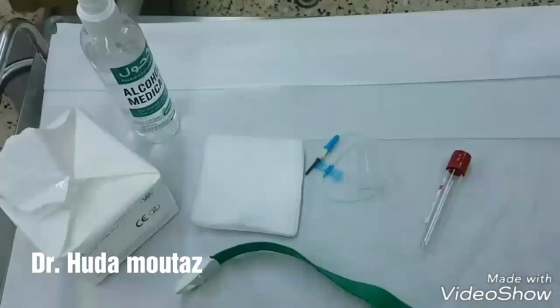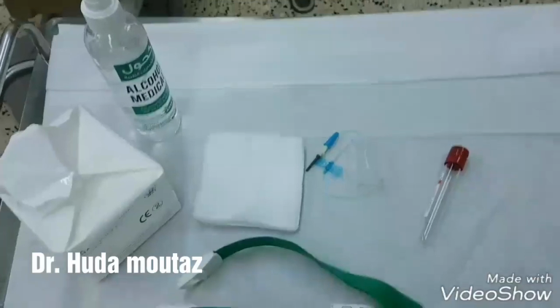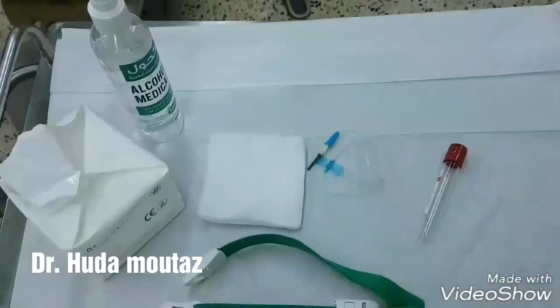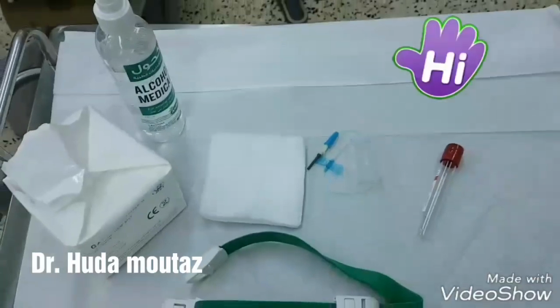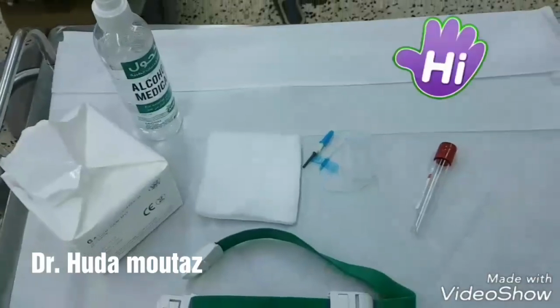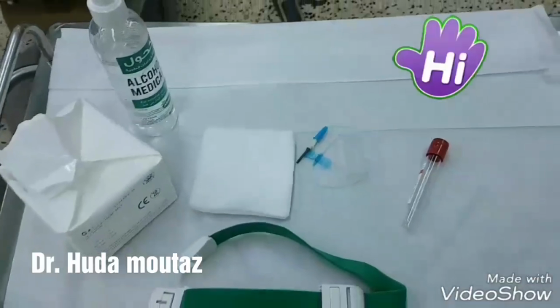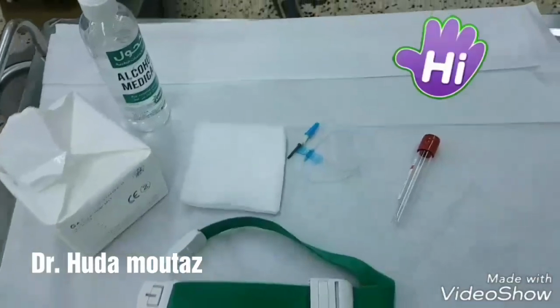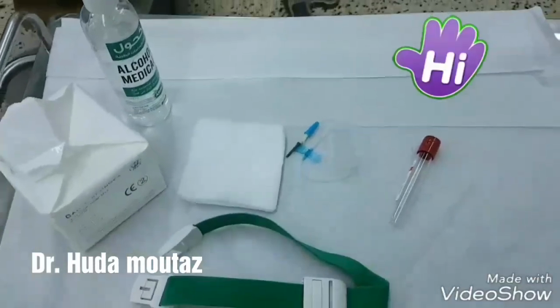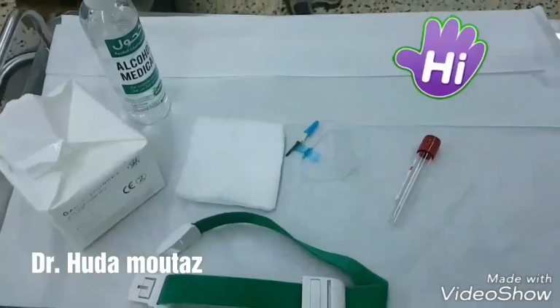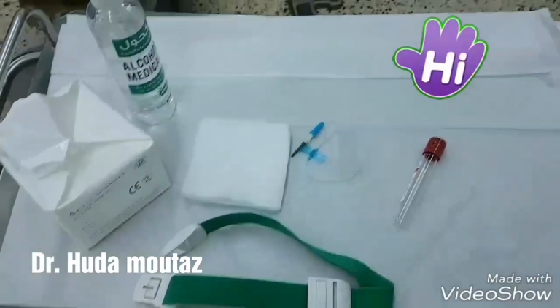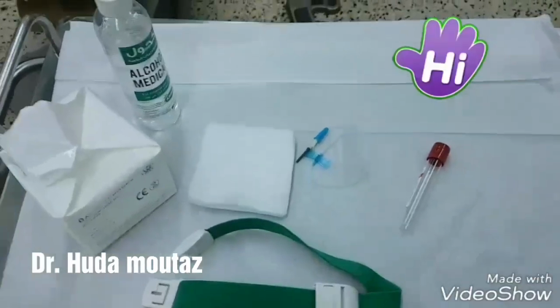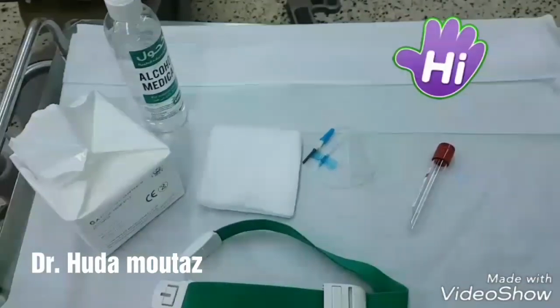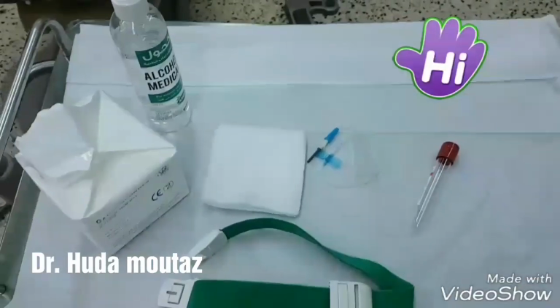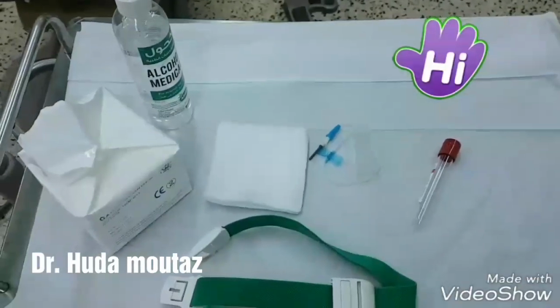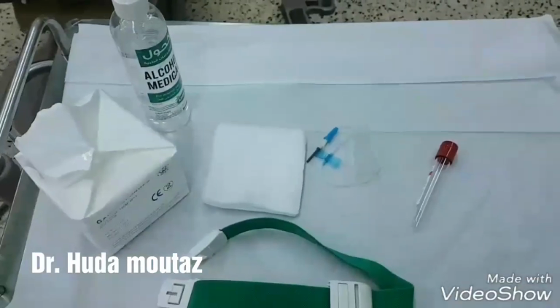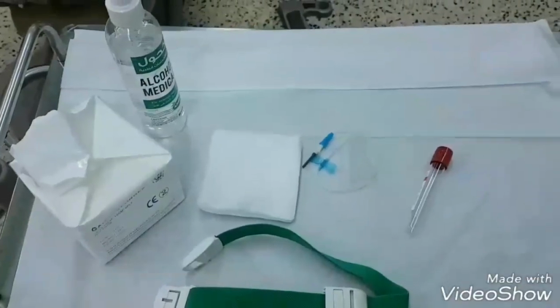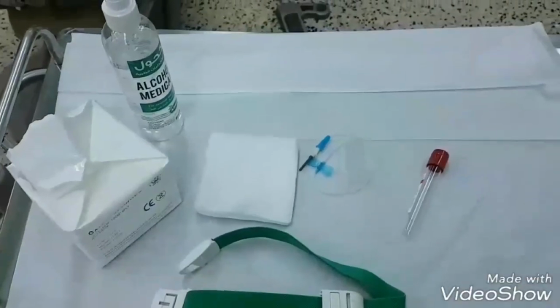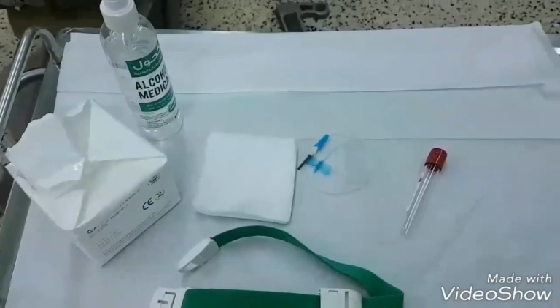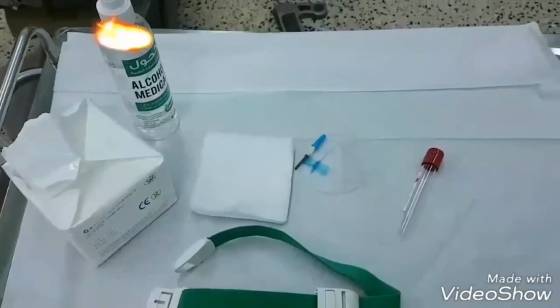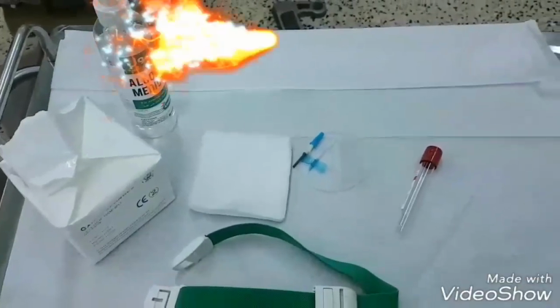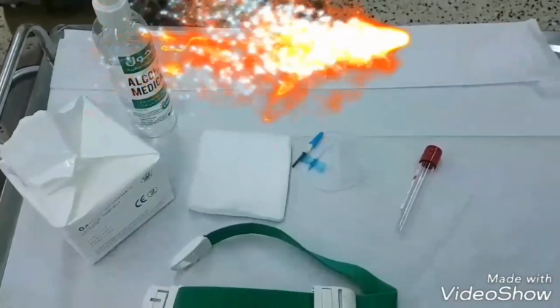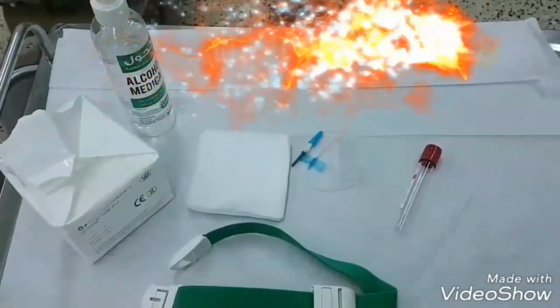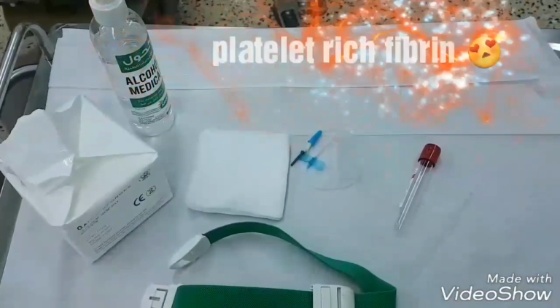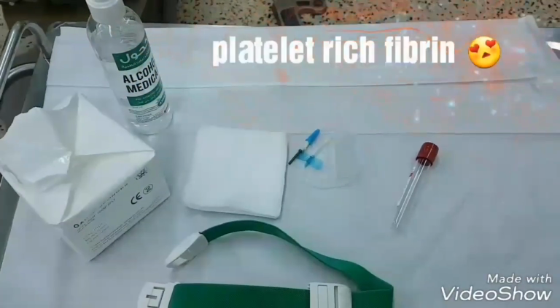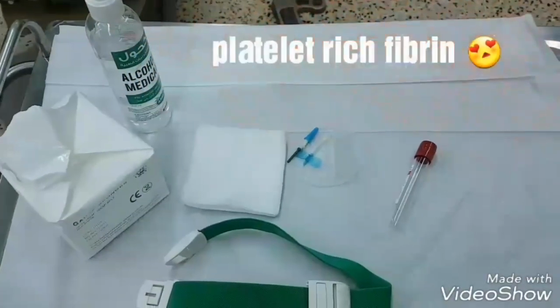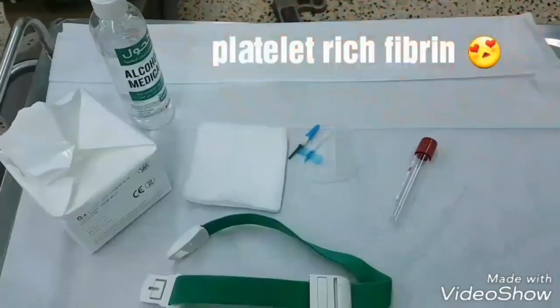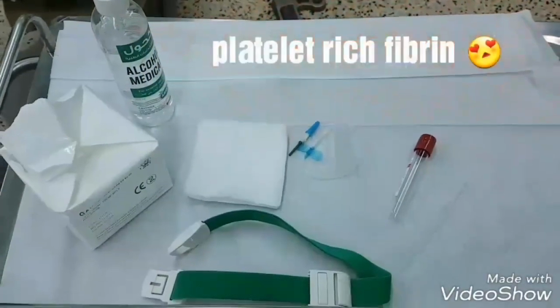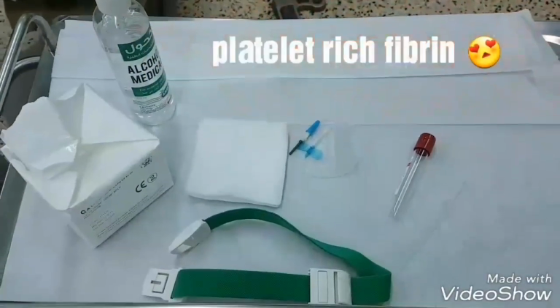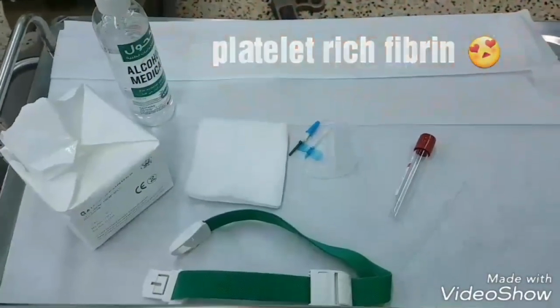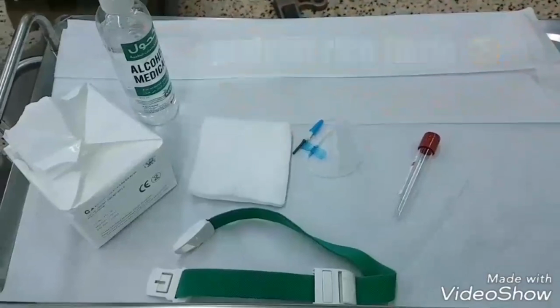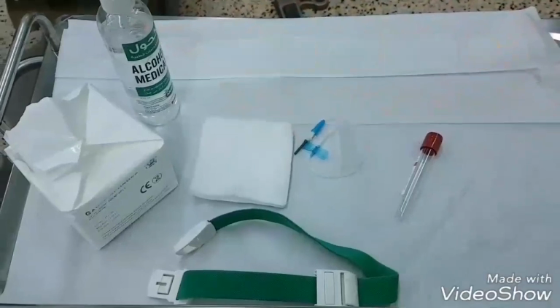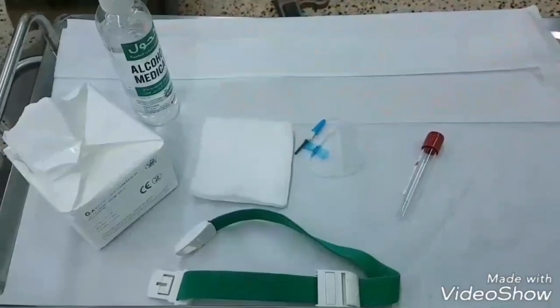Hi, everyone. I will explain the platelet-rich fibrin preparation to you.